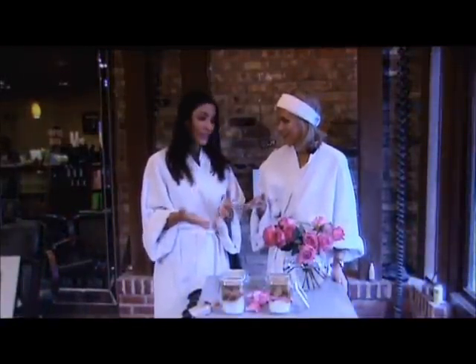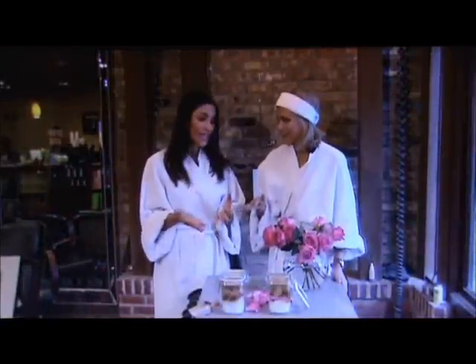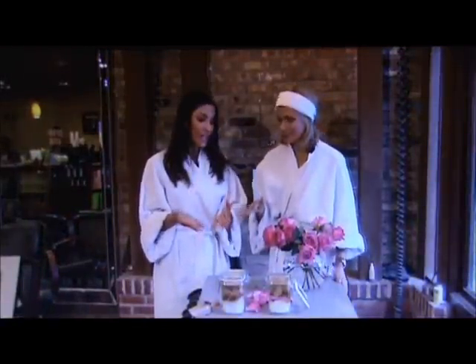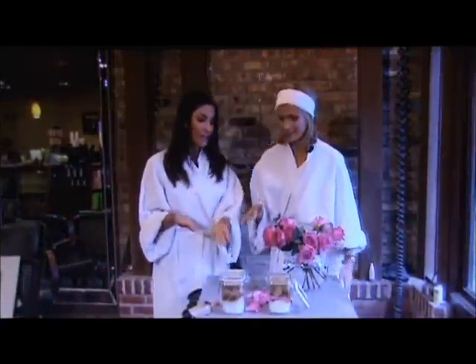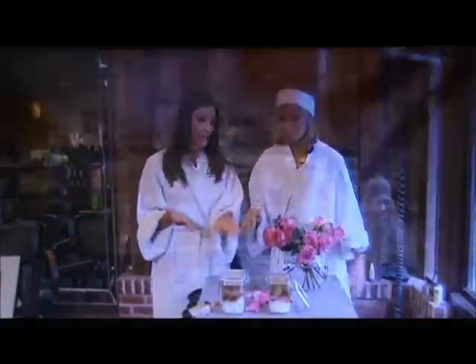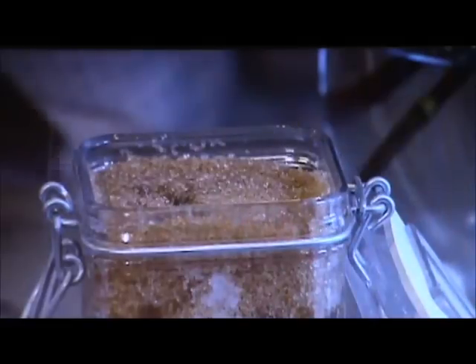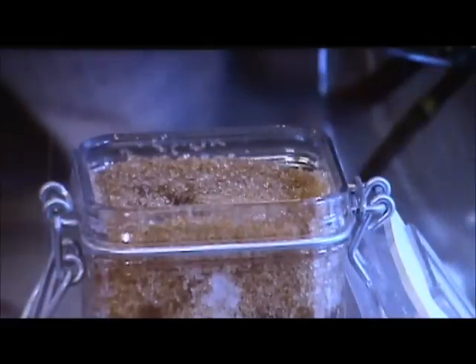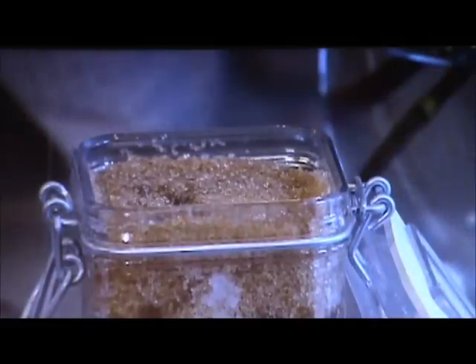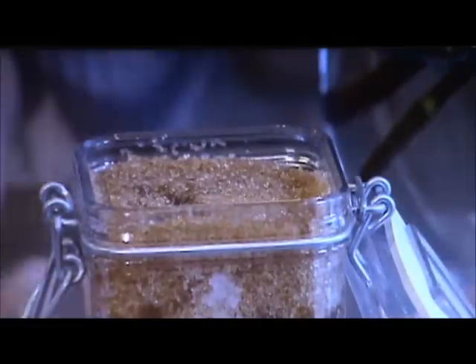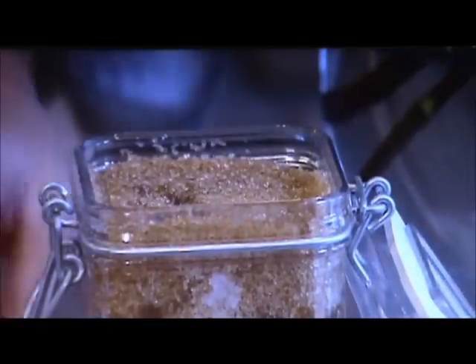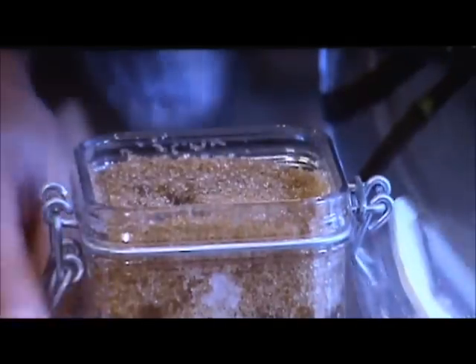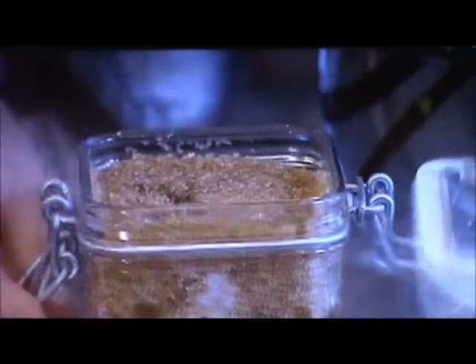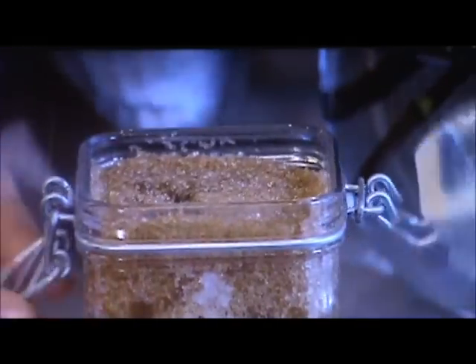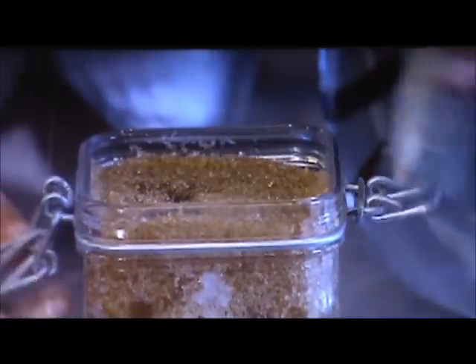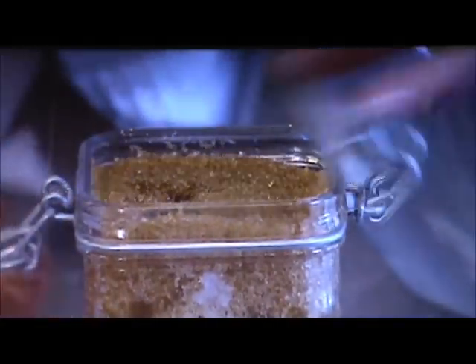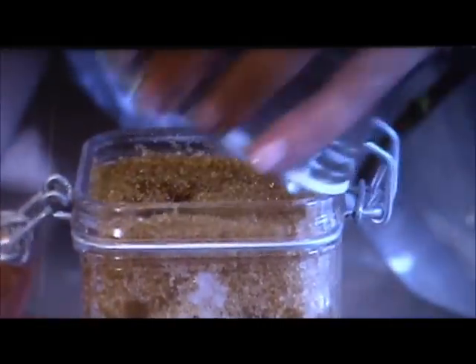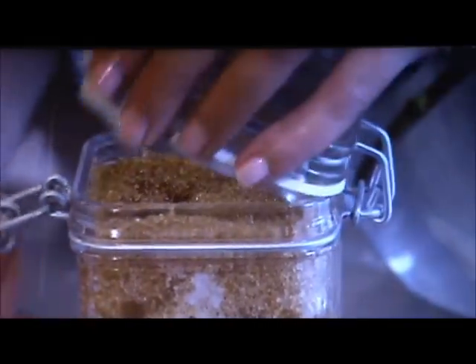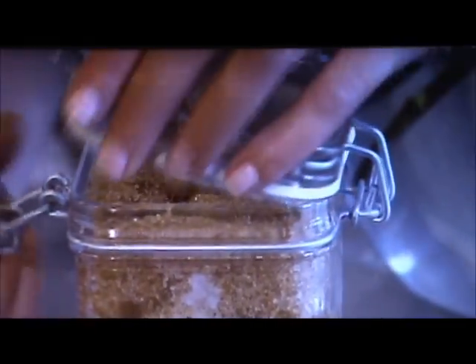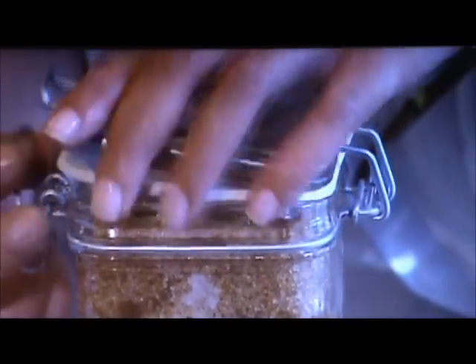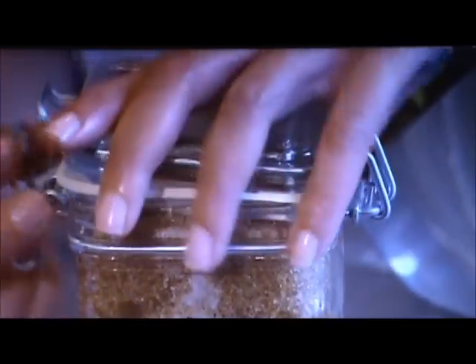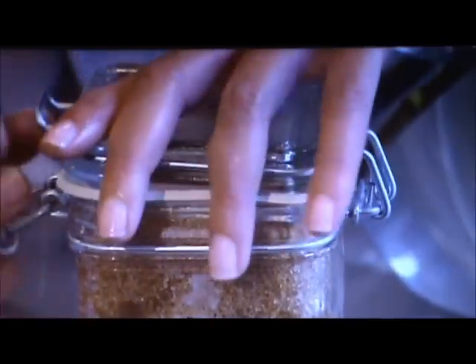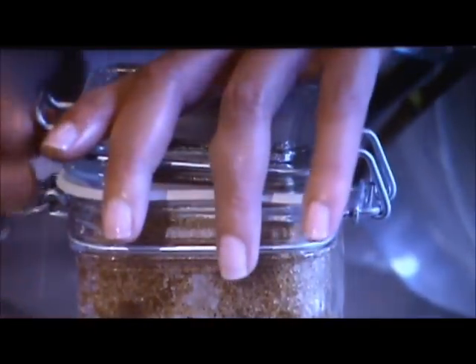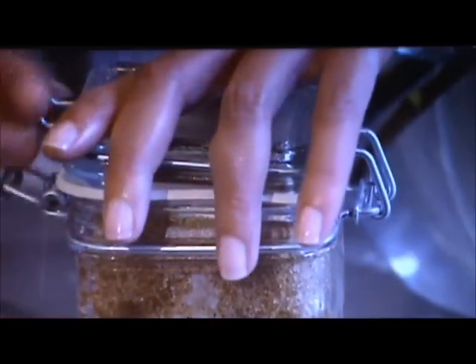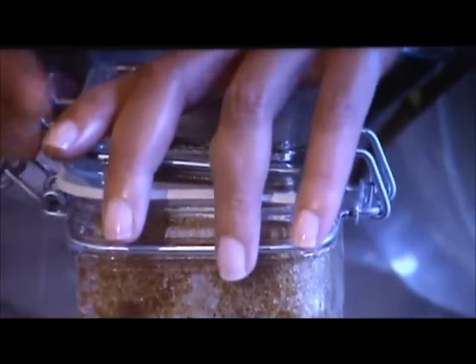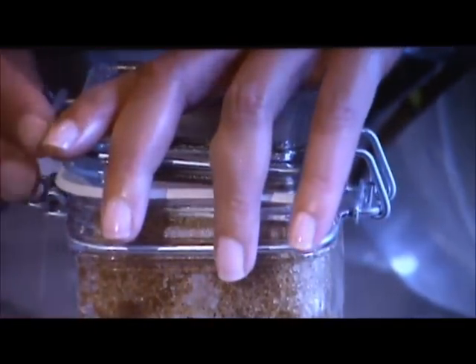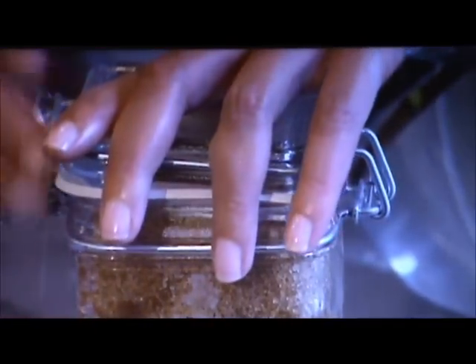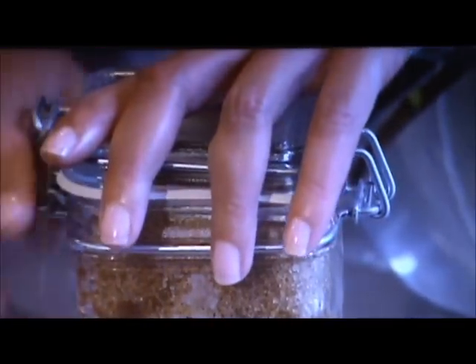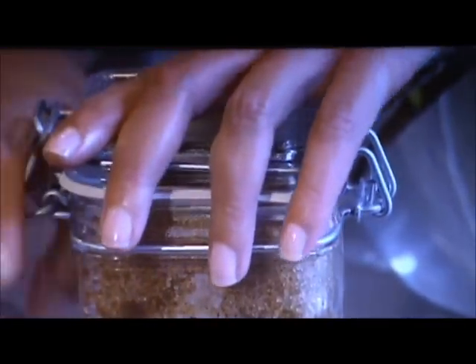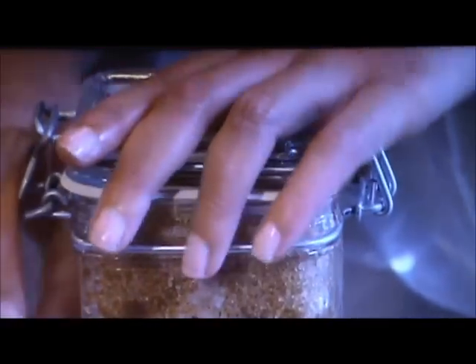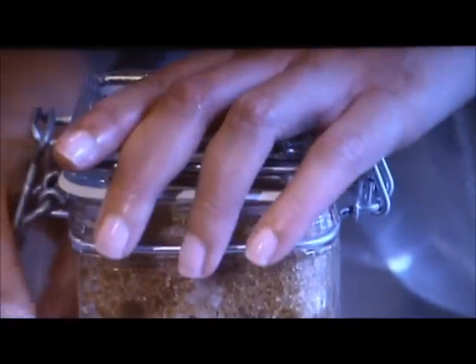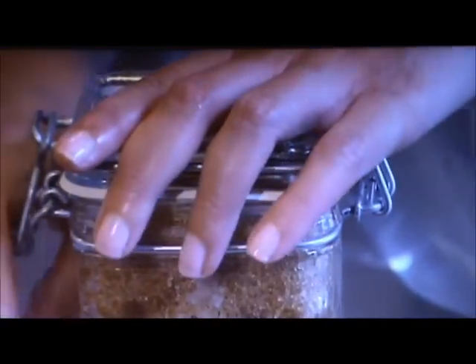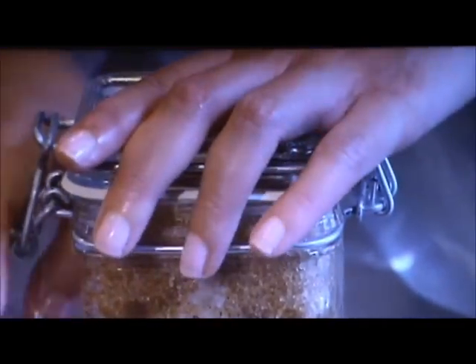The last step is just to close the lid and be patient to let that oil seep down into the mixture.